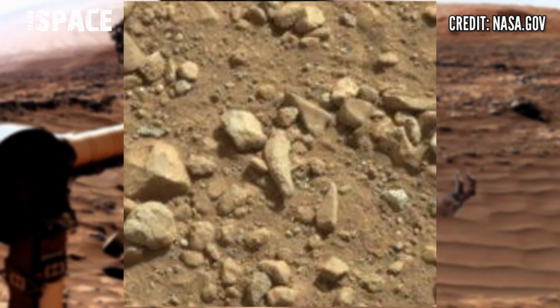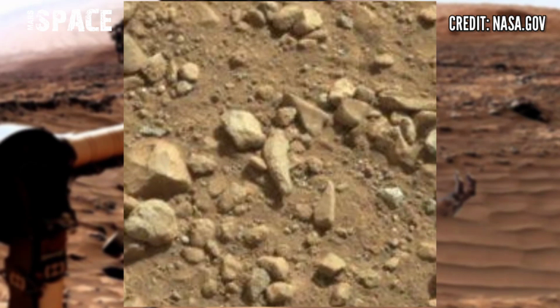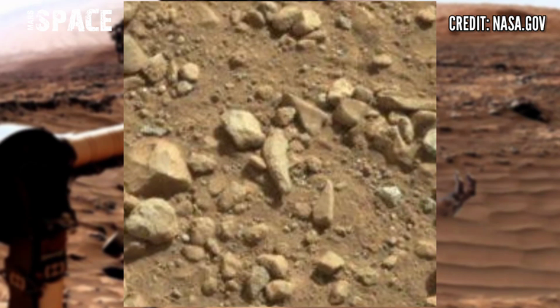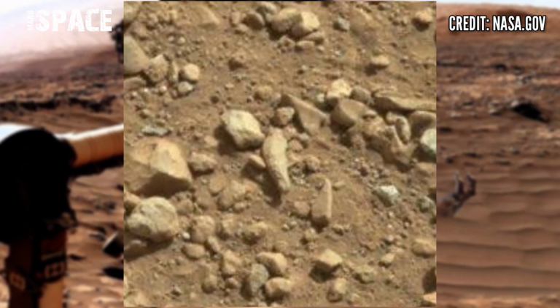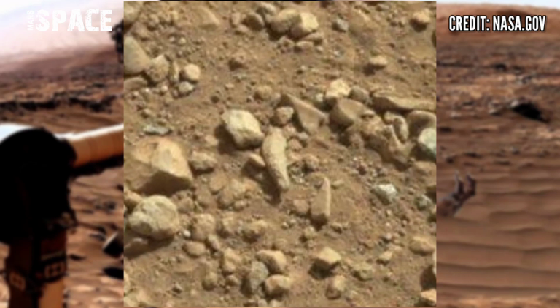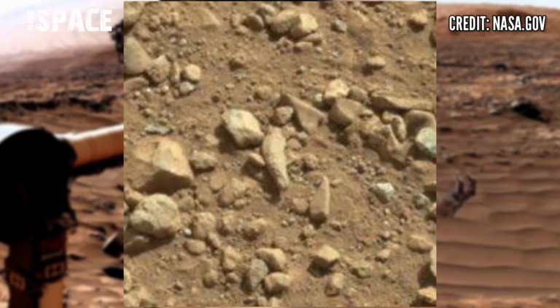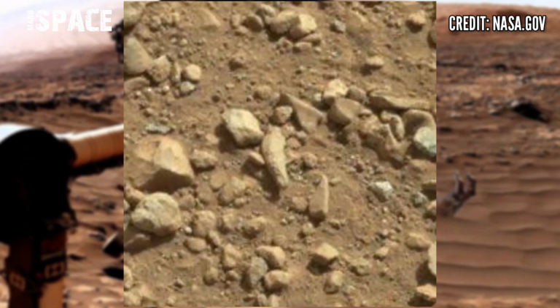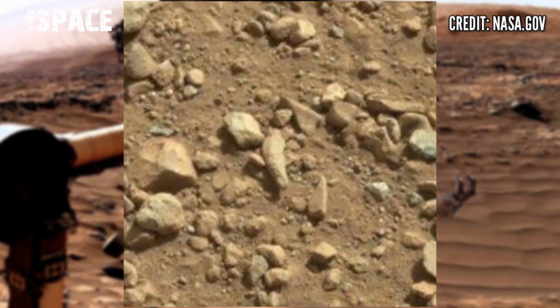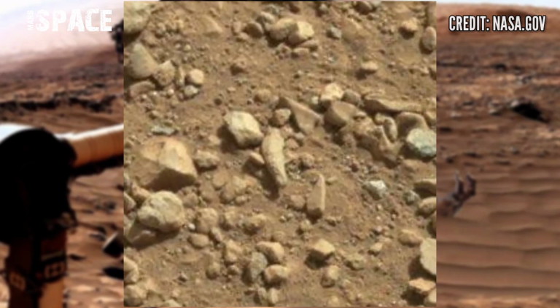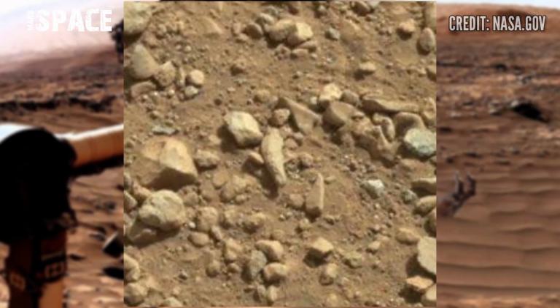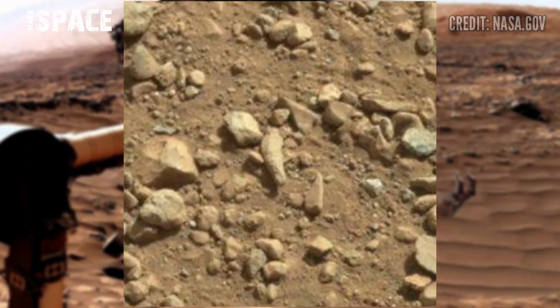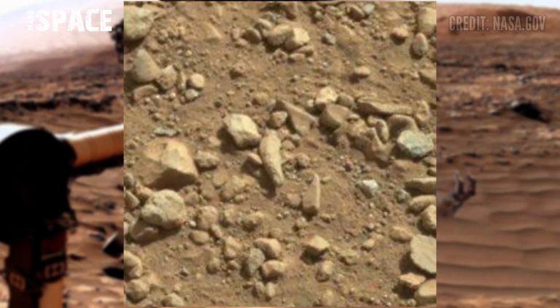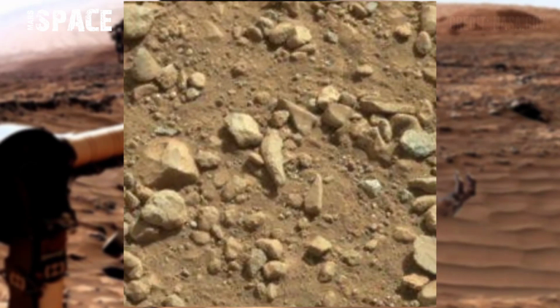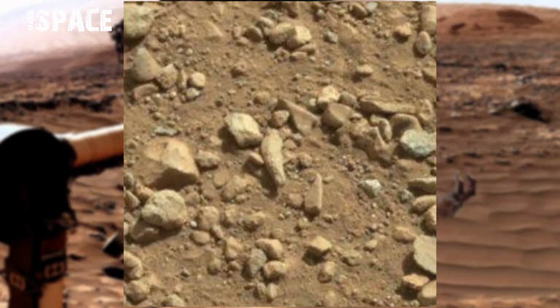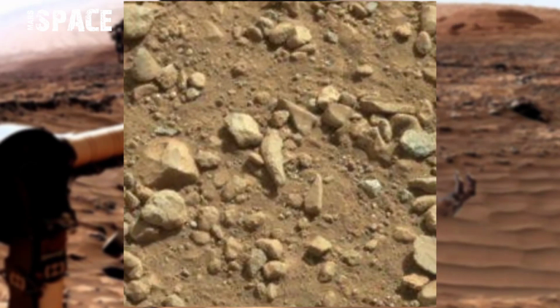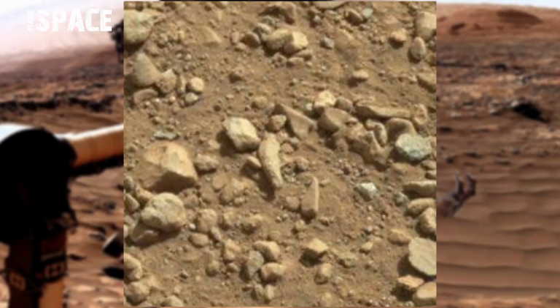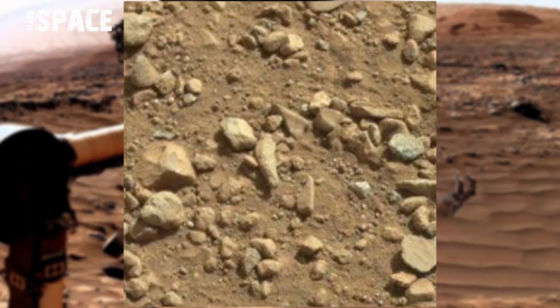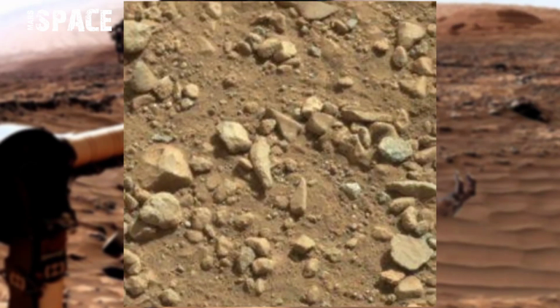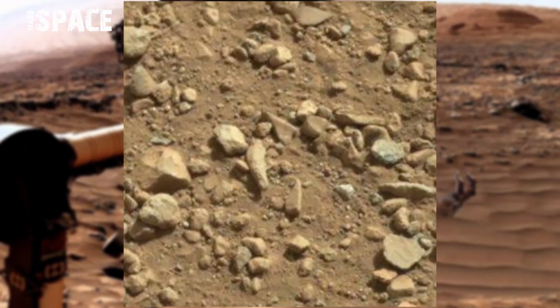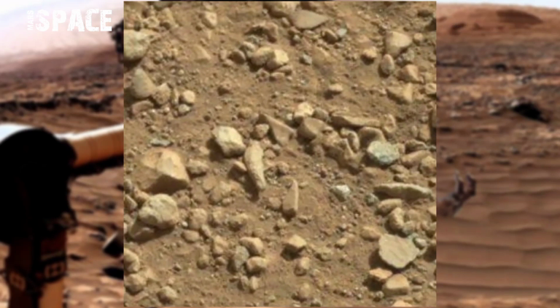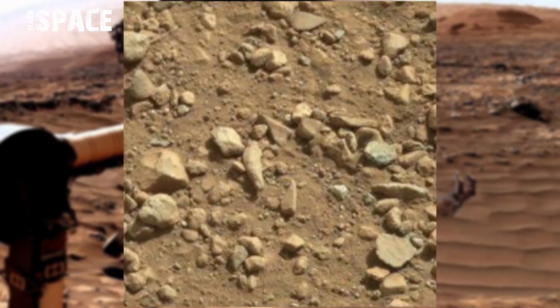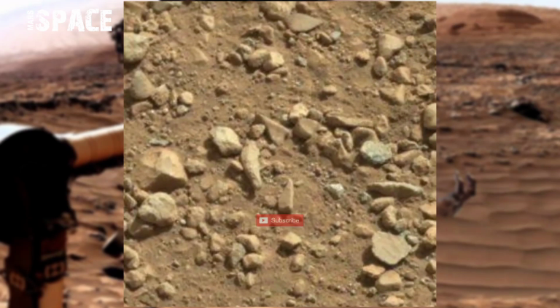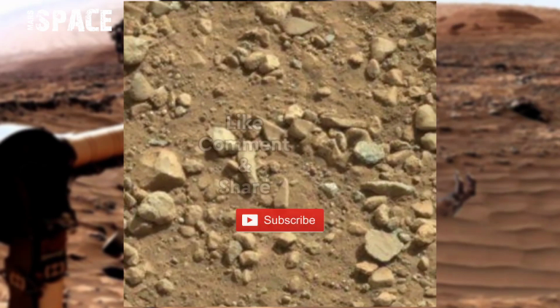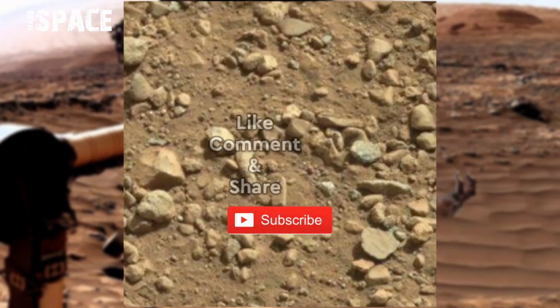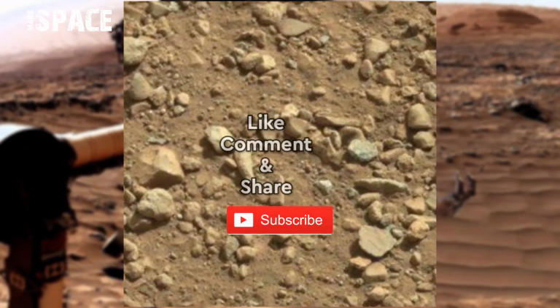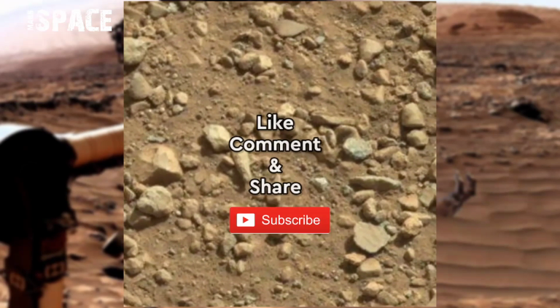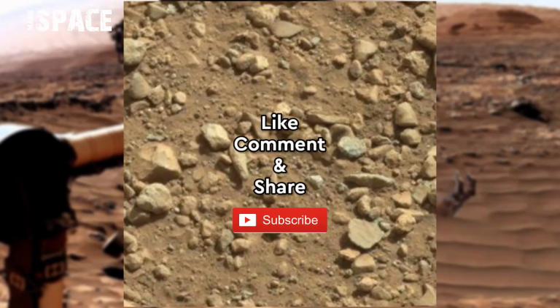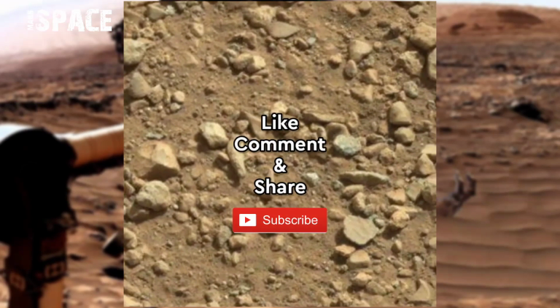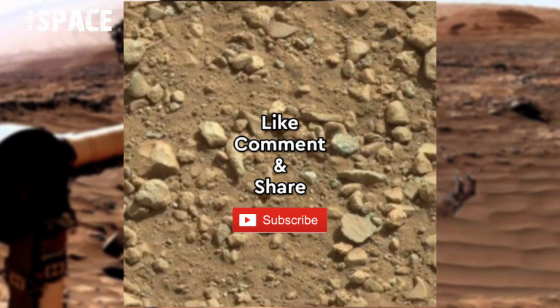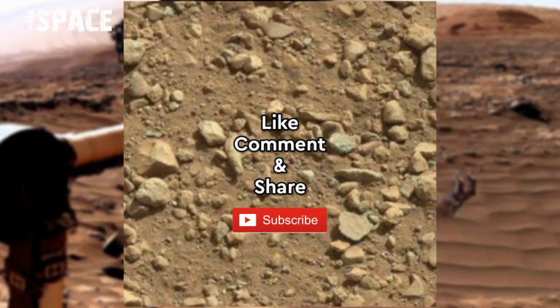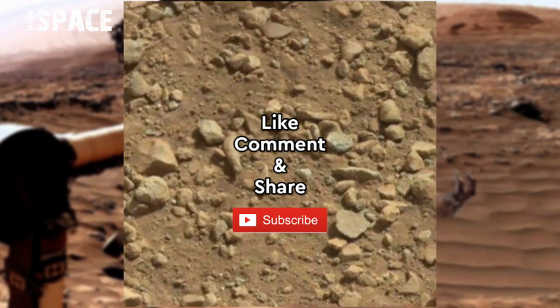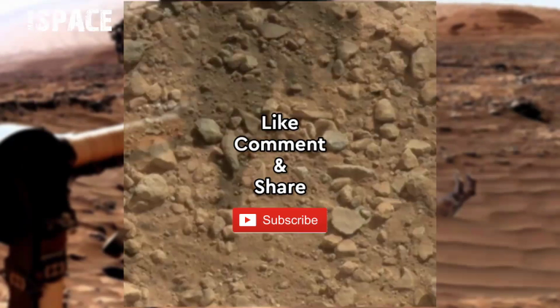This buried hand-shaped structure — let me know your thoughts right now. Like the video, share it with your best friends. Thanks for watching.